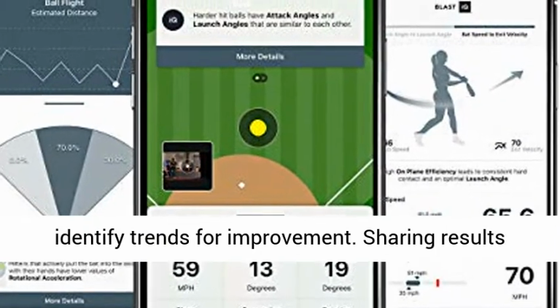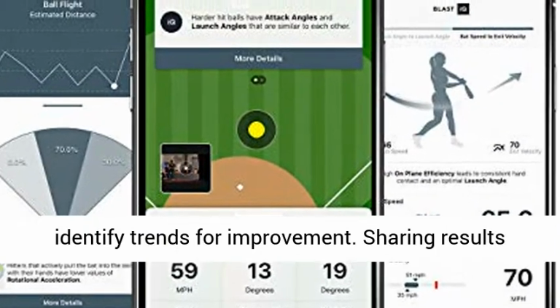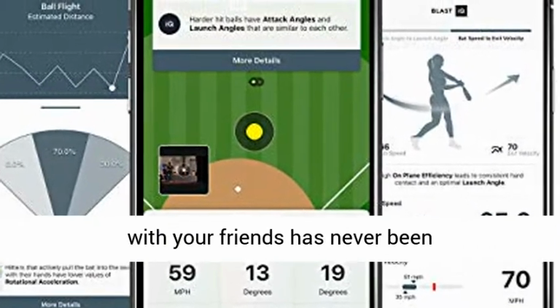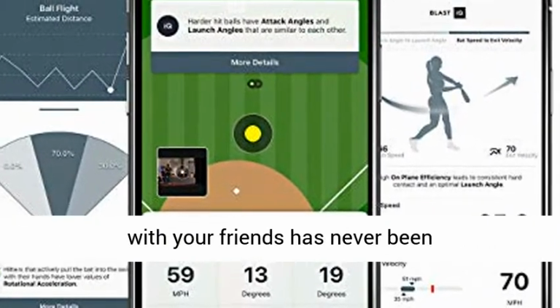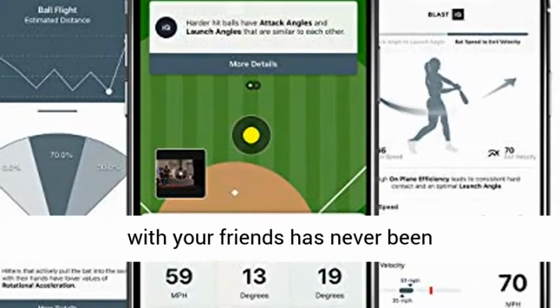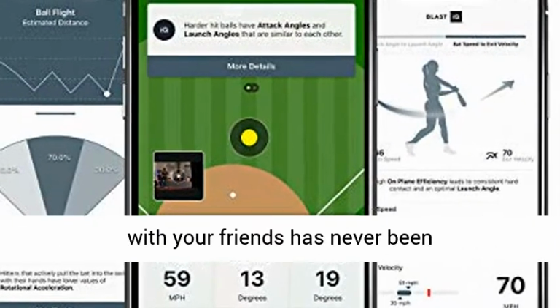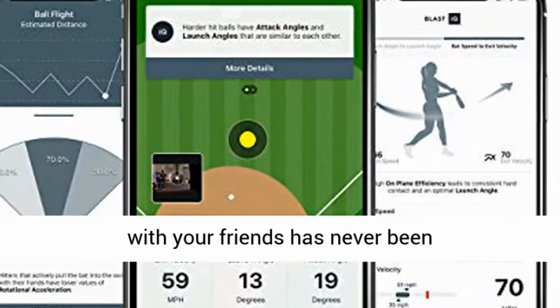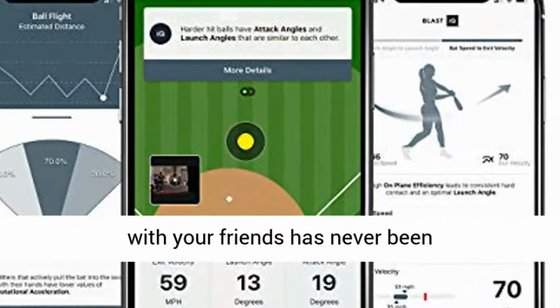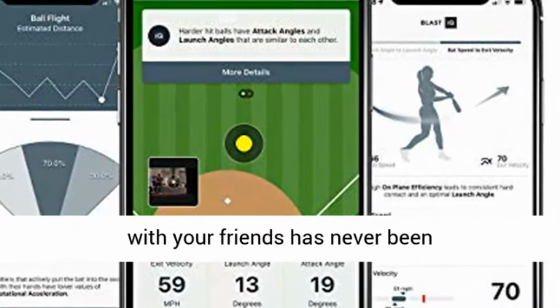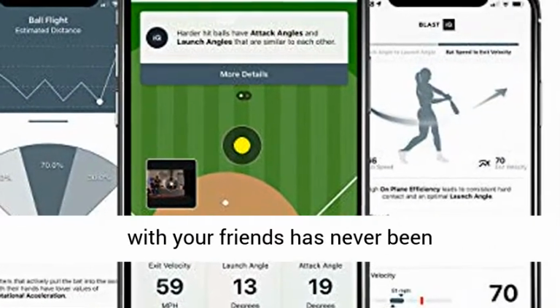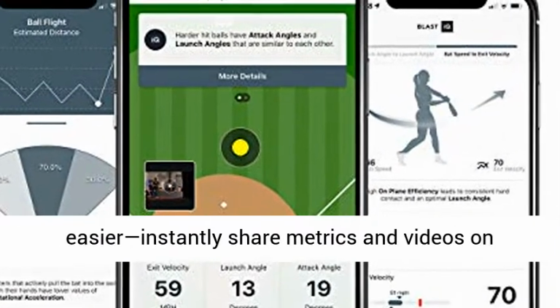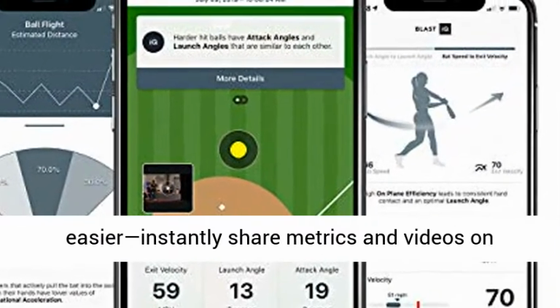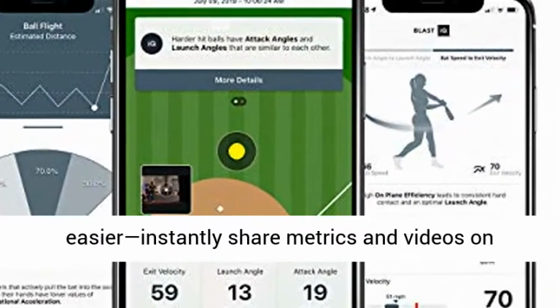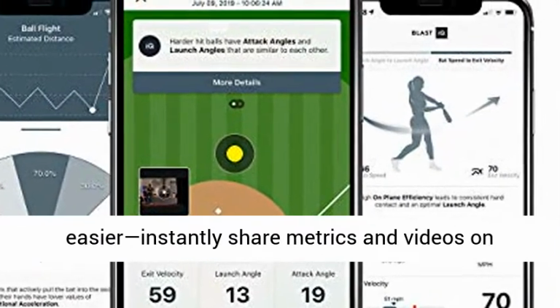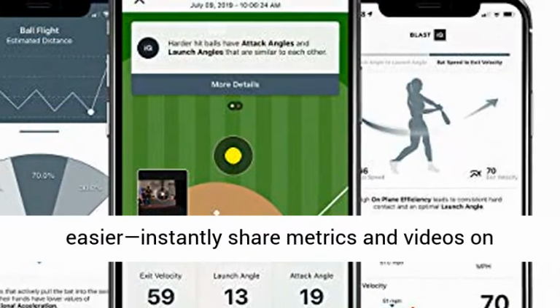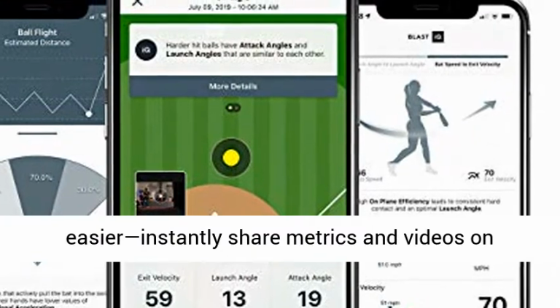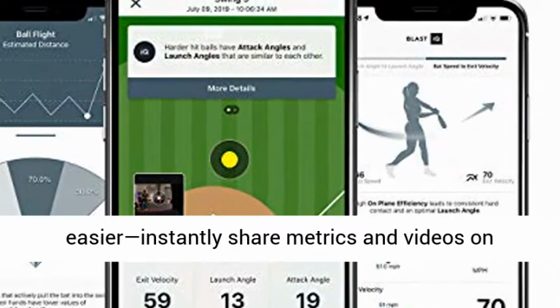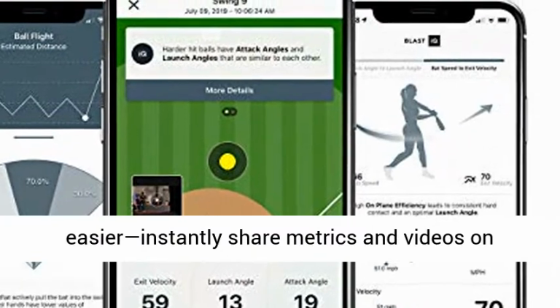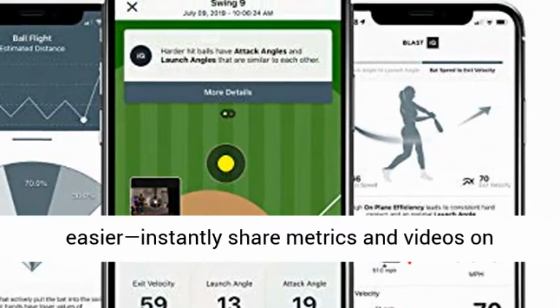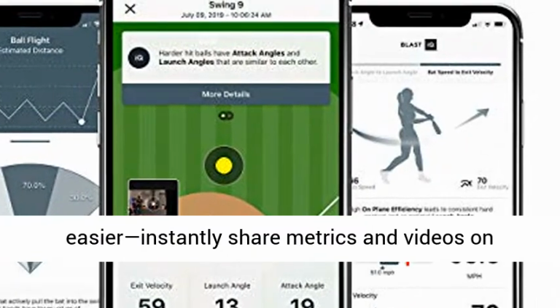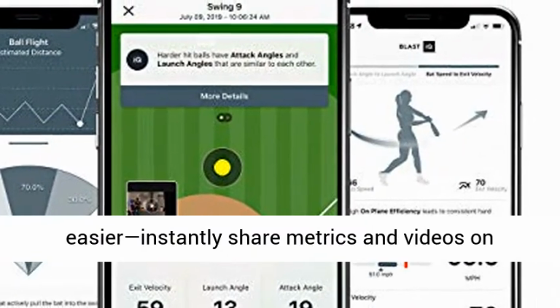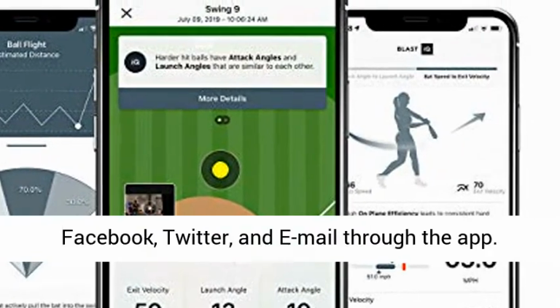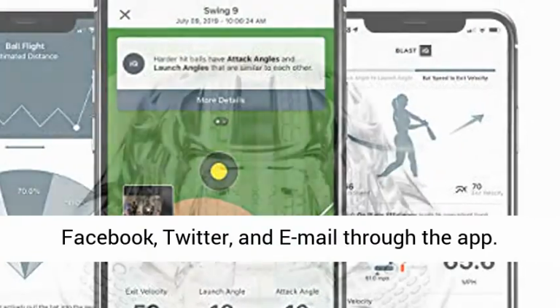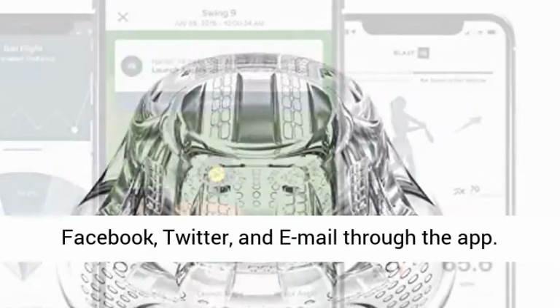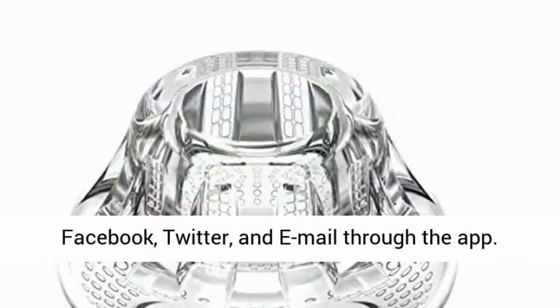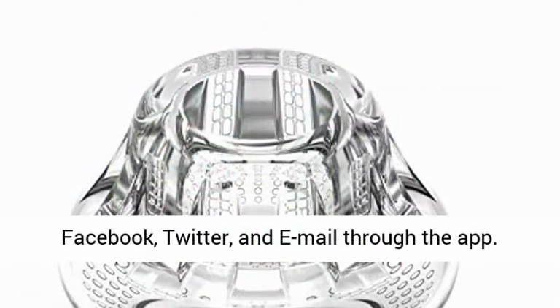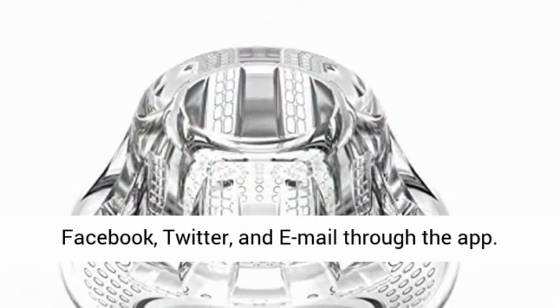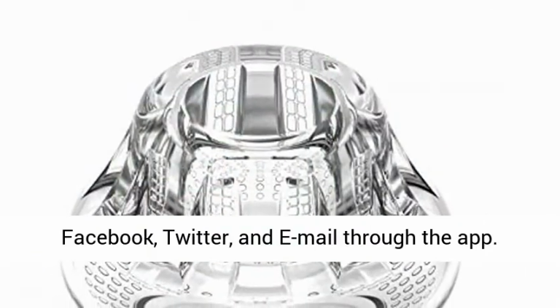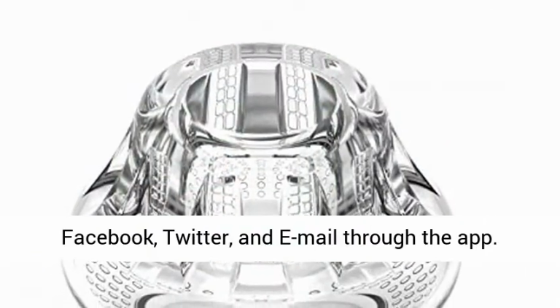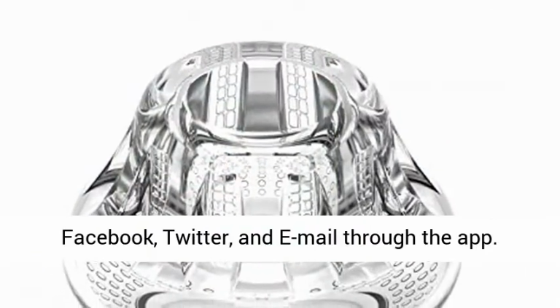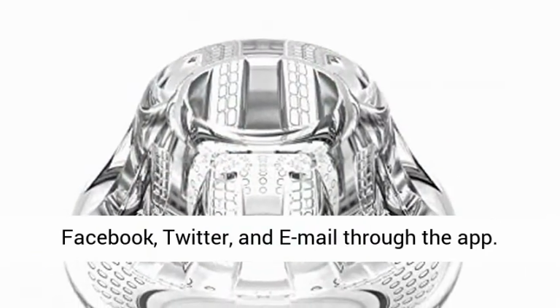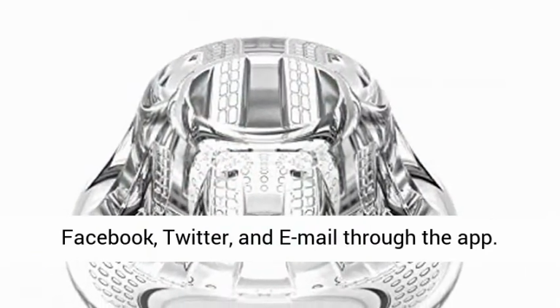Sharing results with your friends has never been easier. Instantly share metrics and videos on Facebook, Twitter, and email through the app.